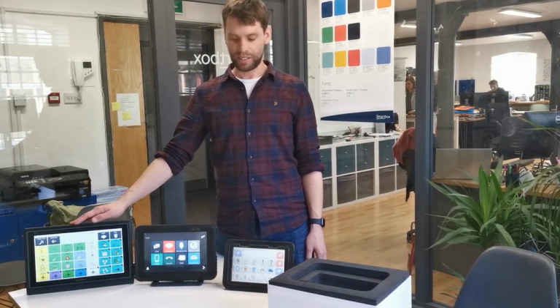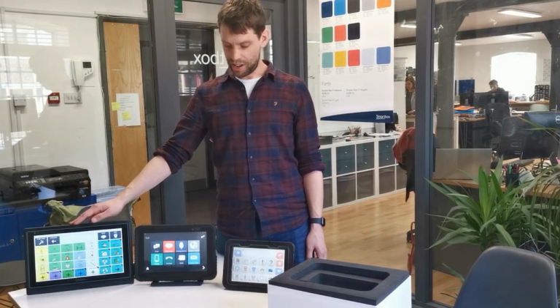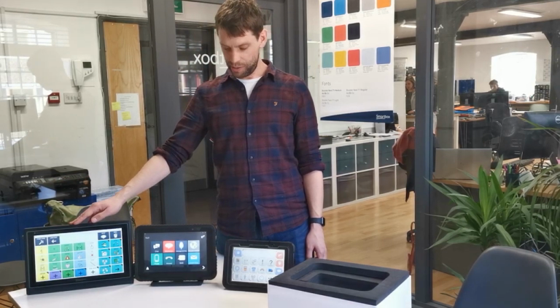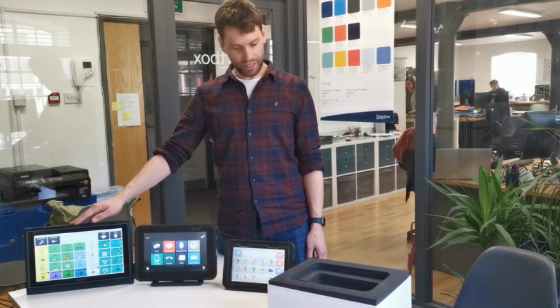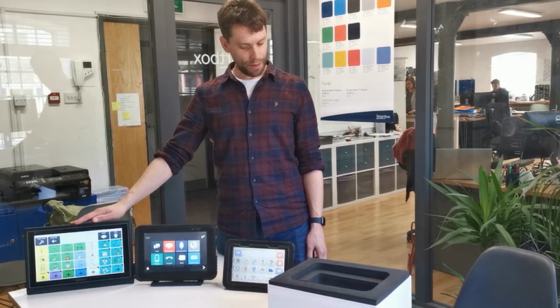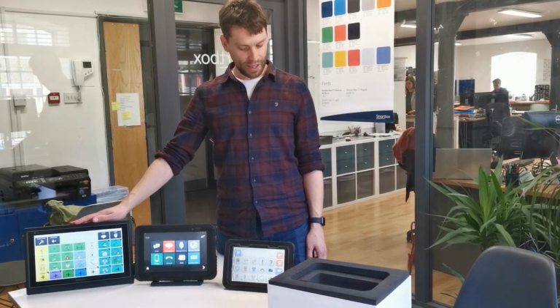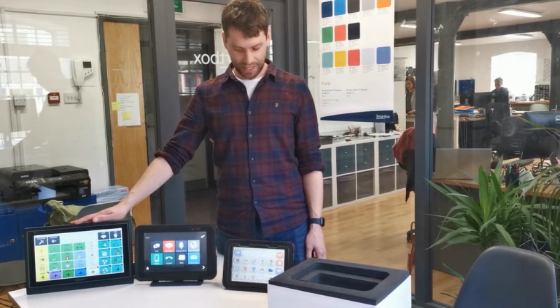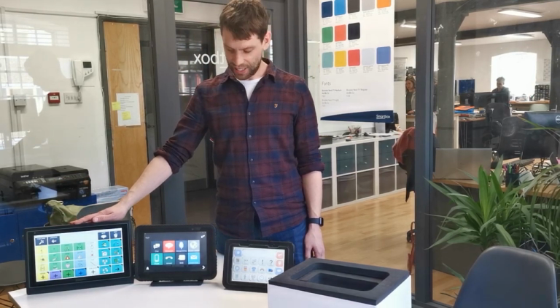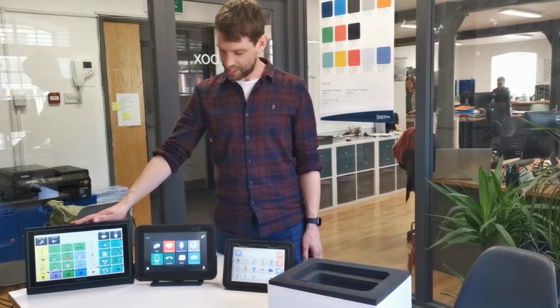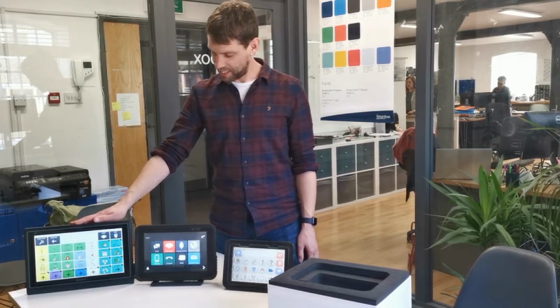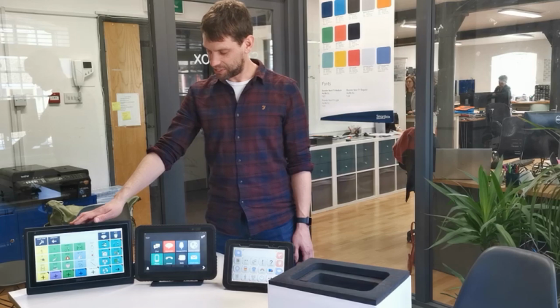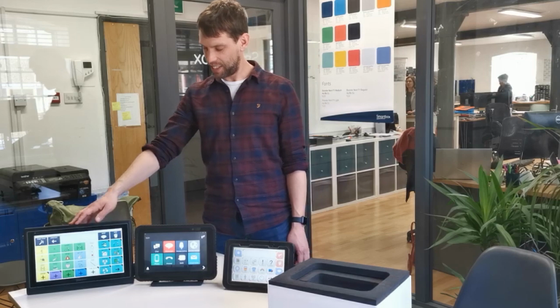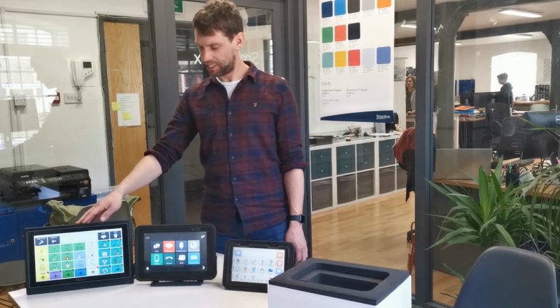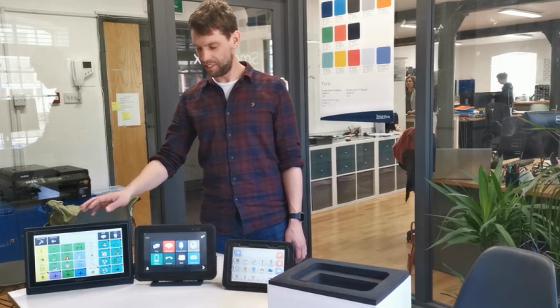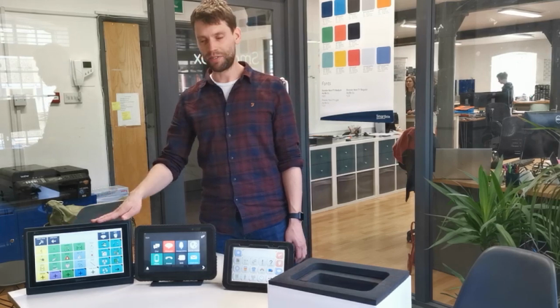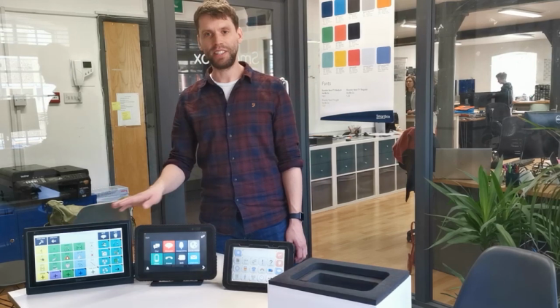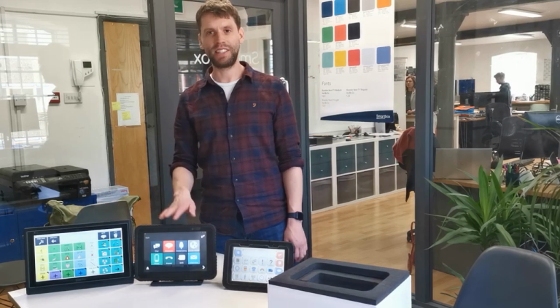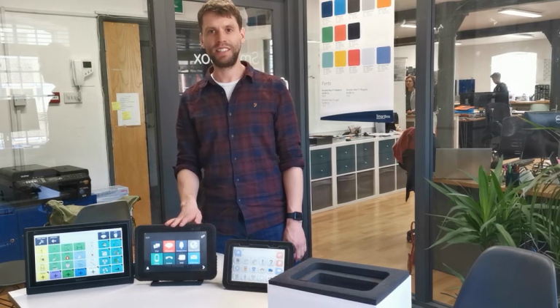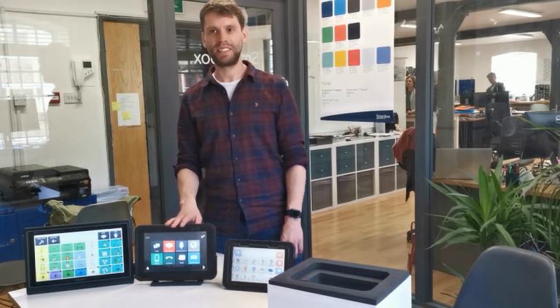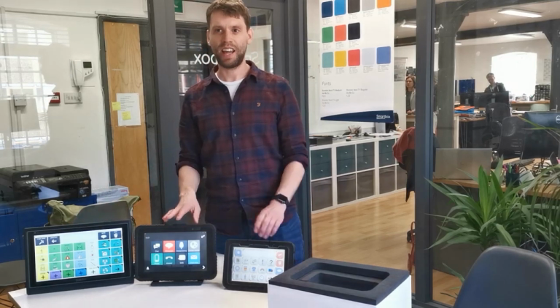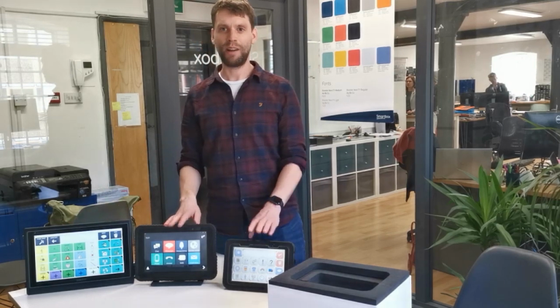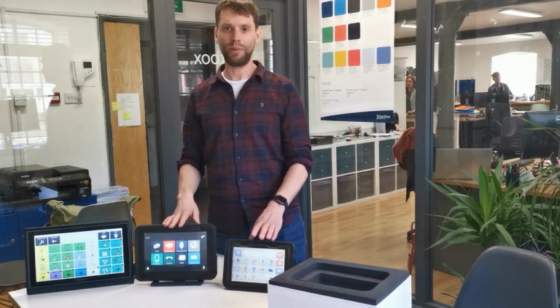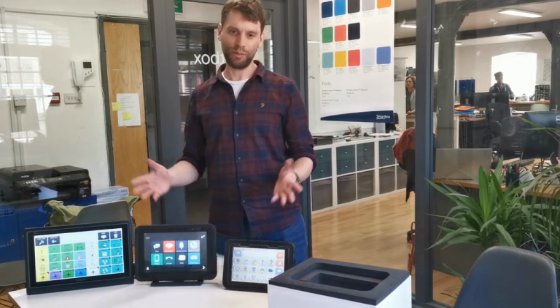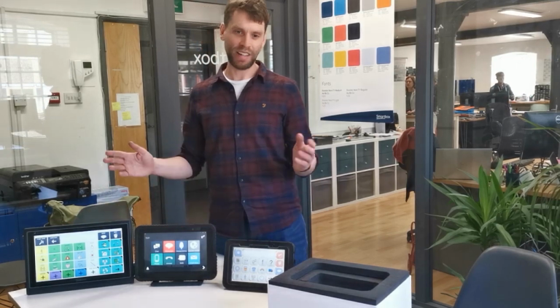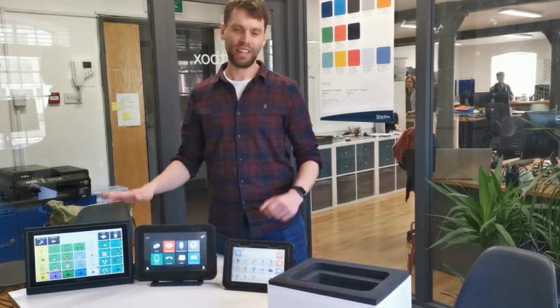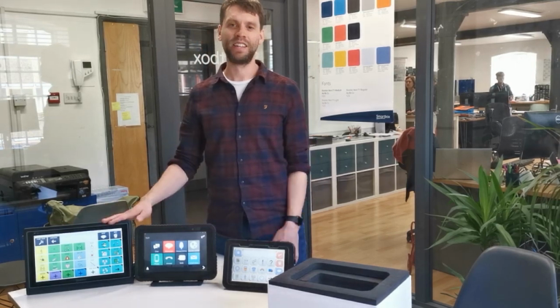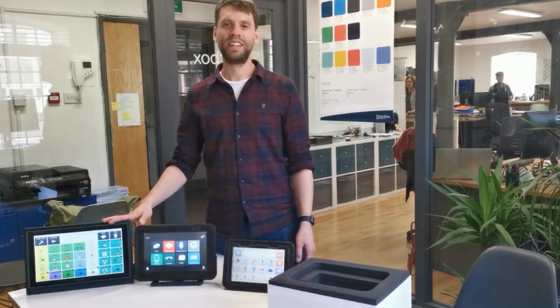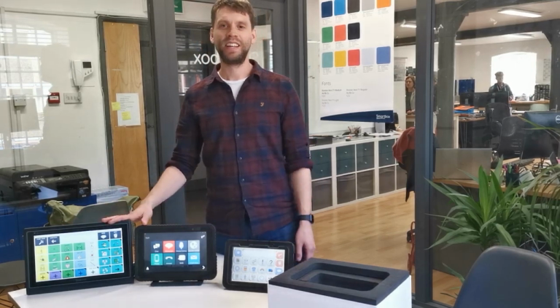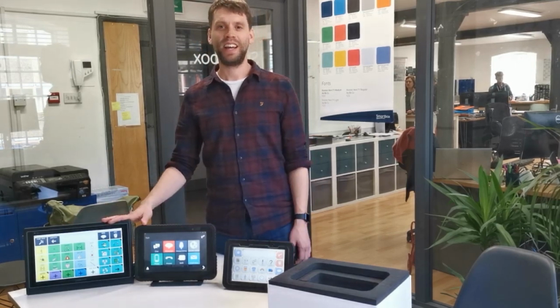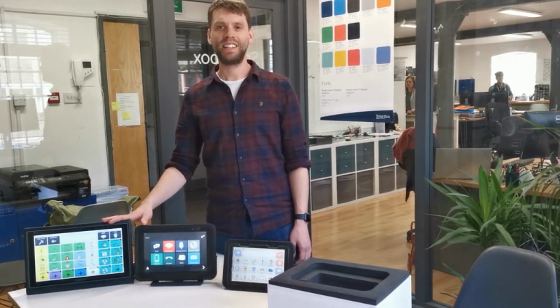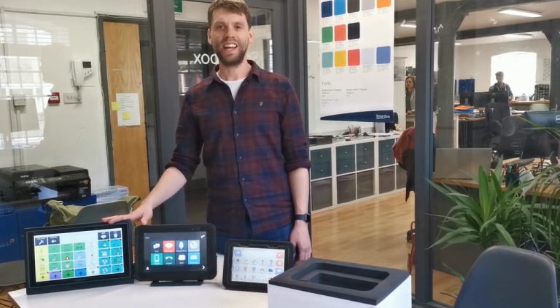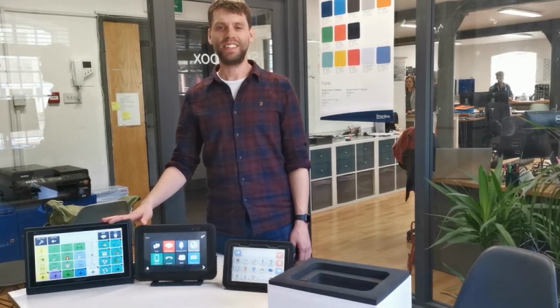So that's it — that's our latest range. Three devices all ready to go. Thank you.